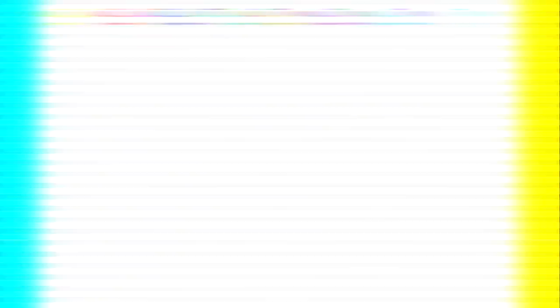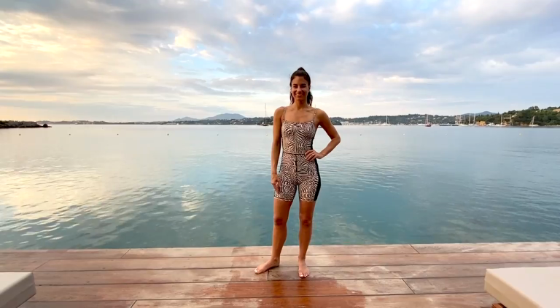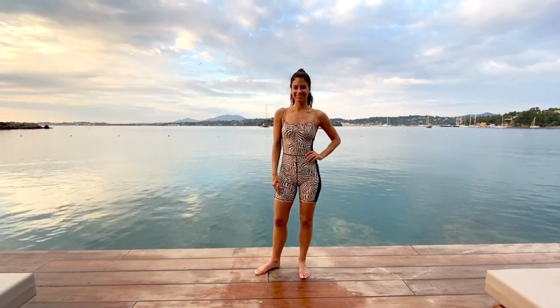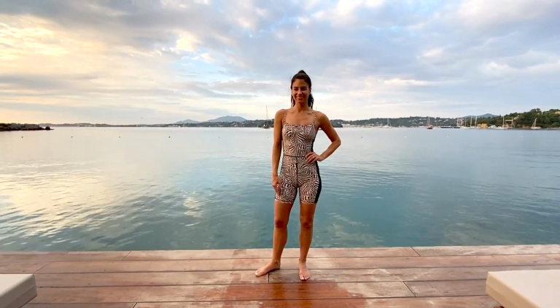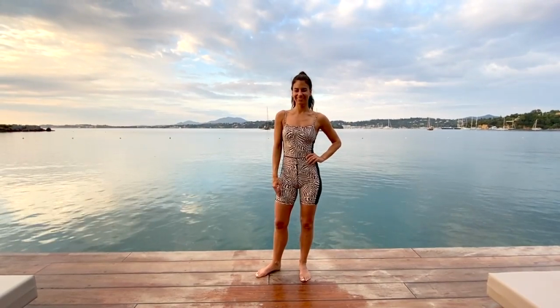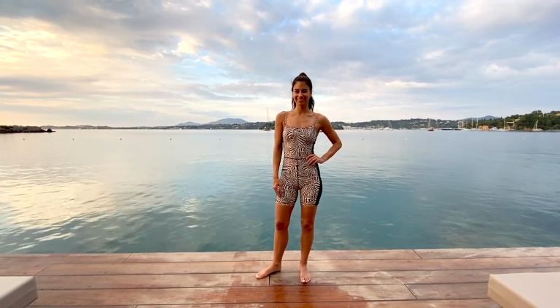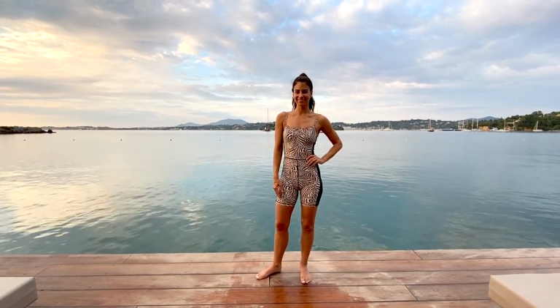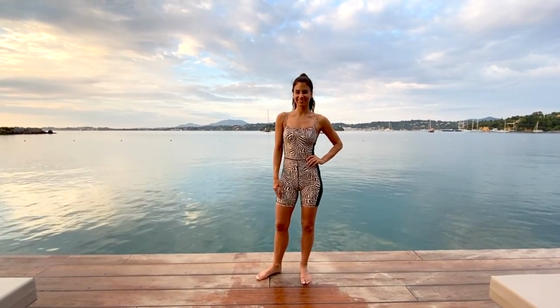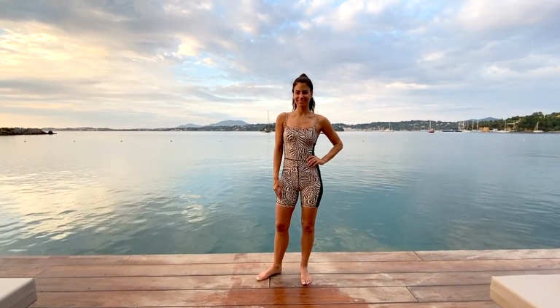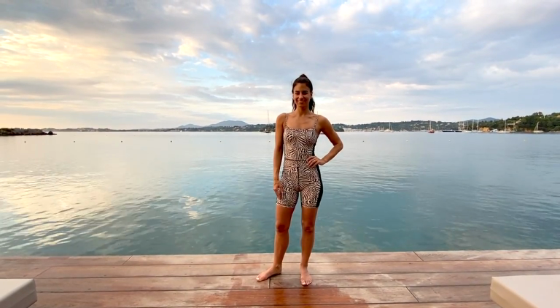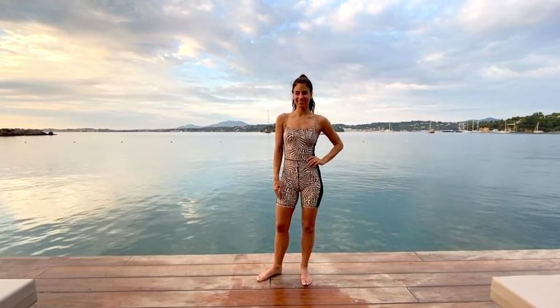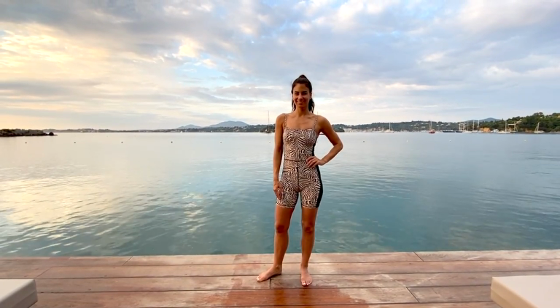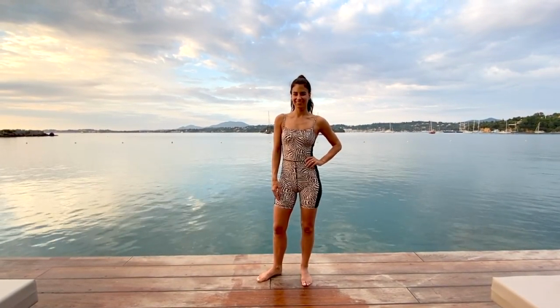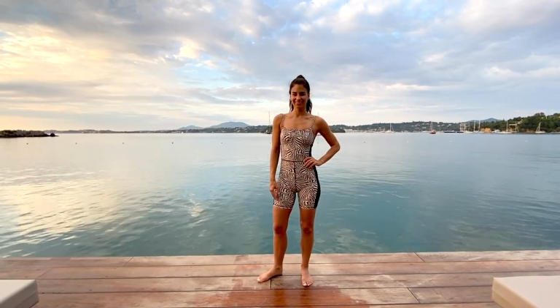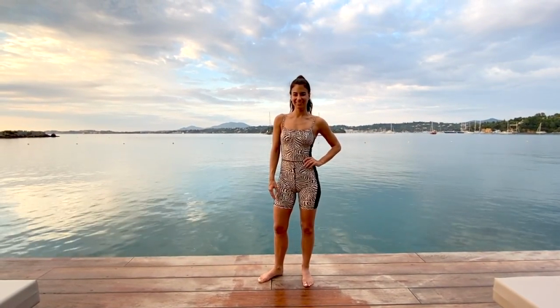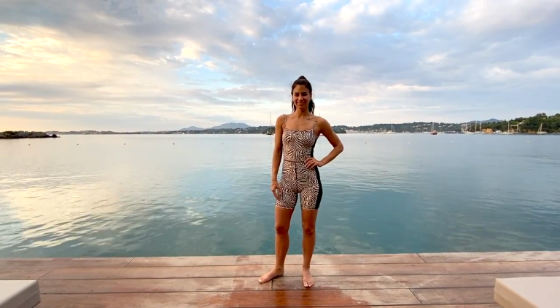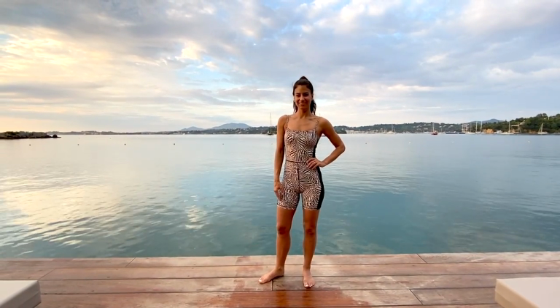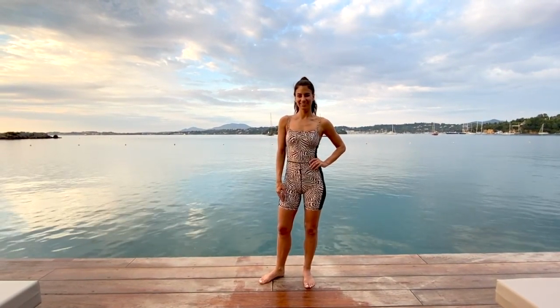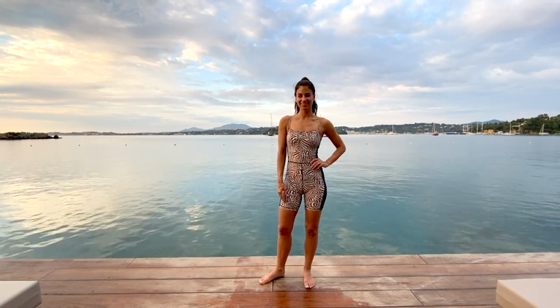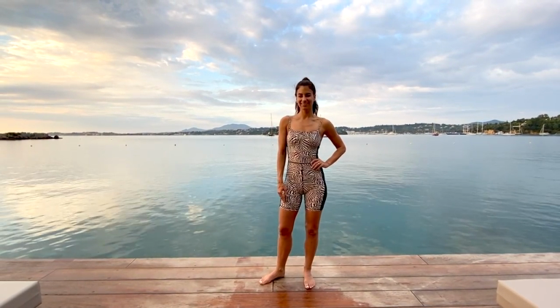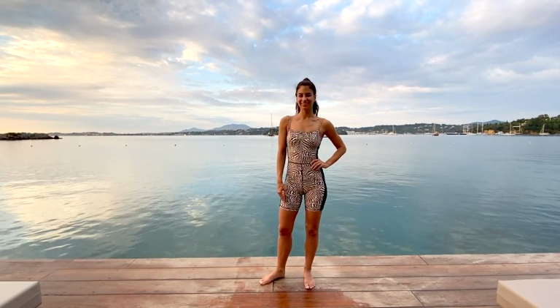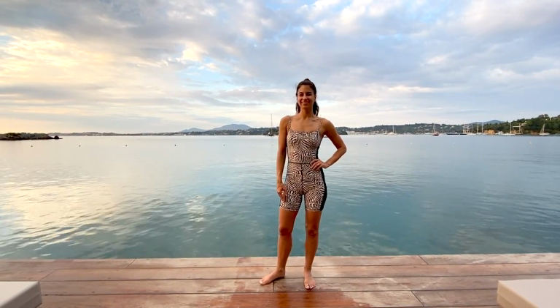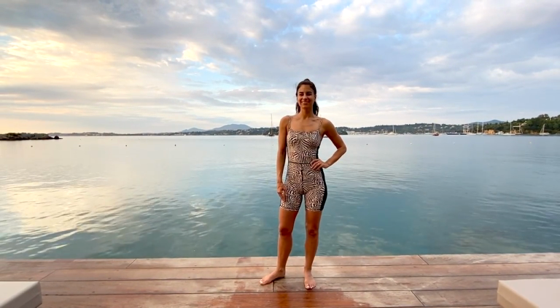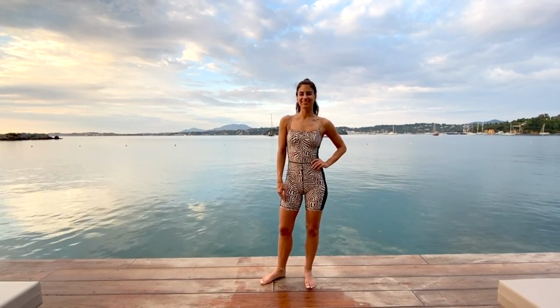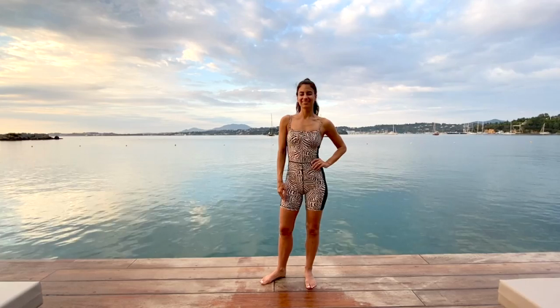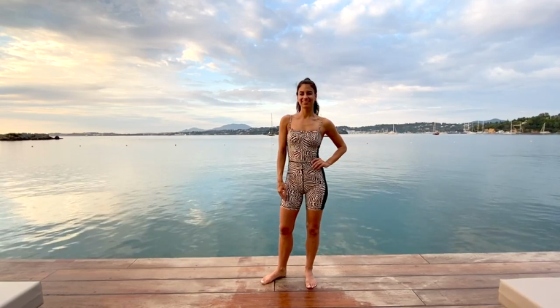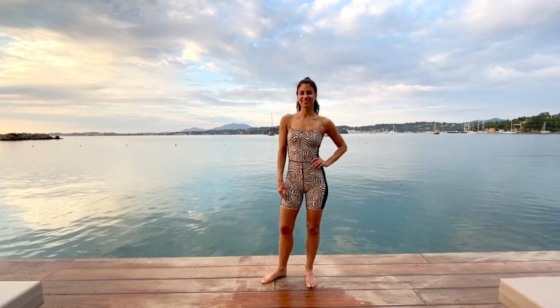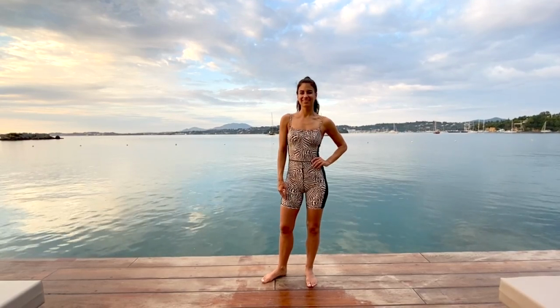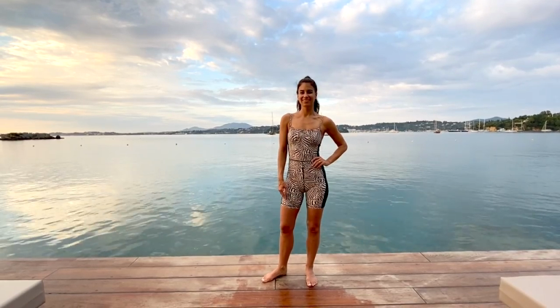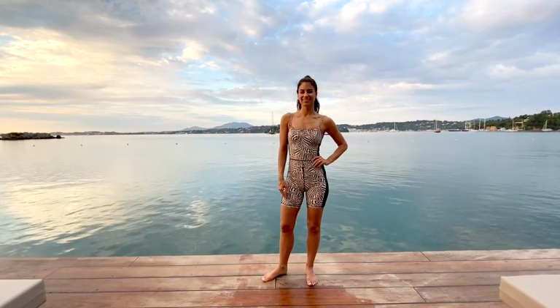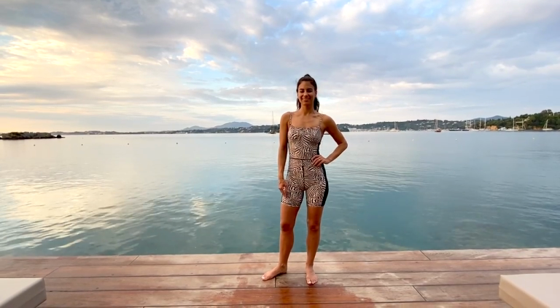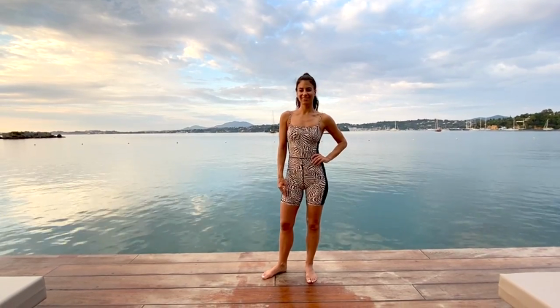Welcome to this Express Full Body Pilates by the Sea workout. All you need is yourself and a mat, and let's get ready to go.